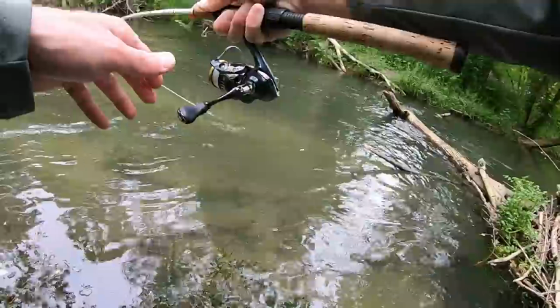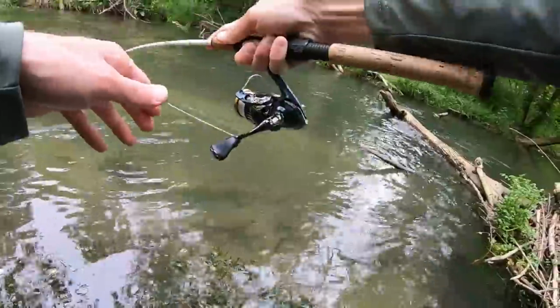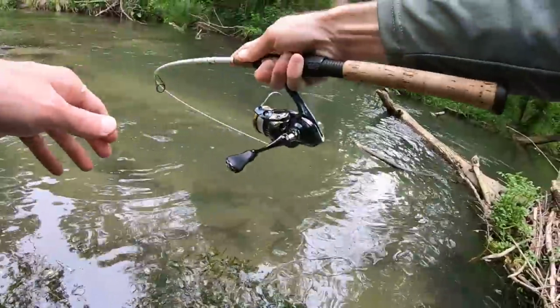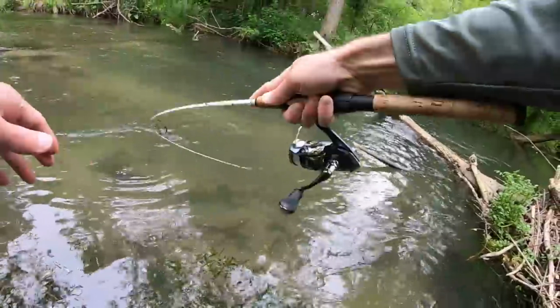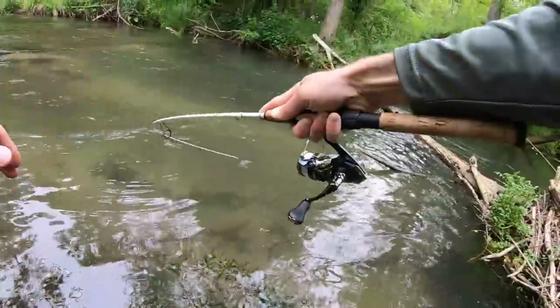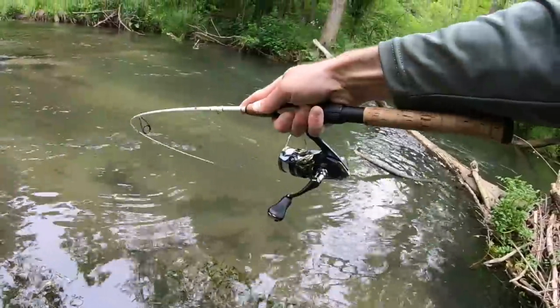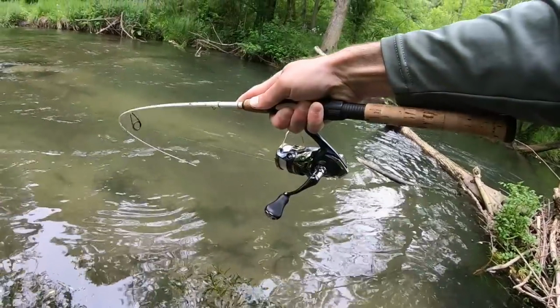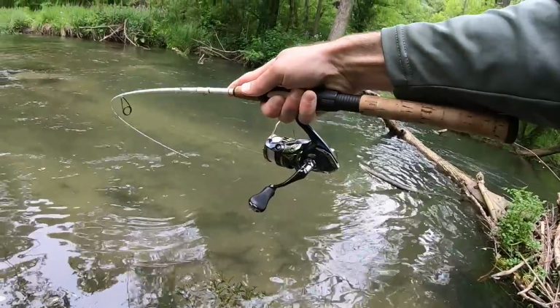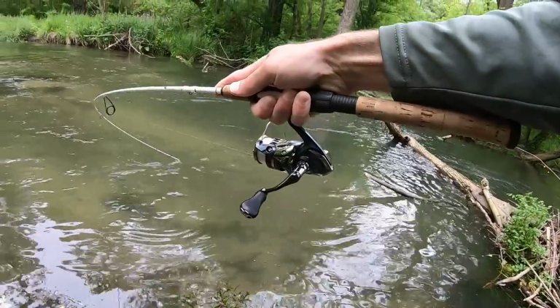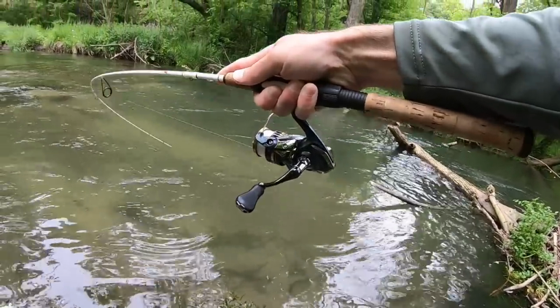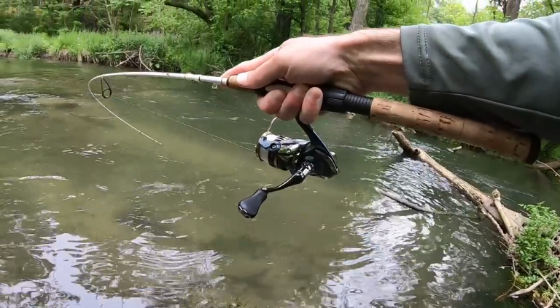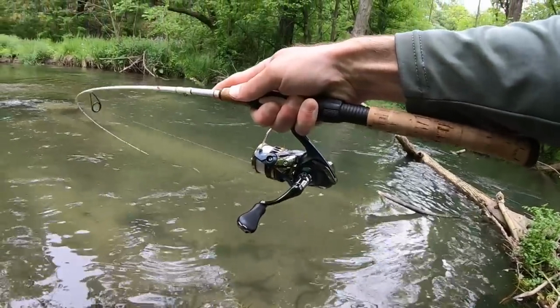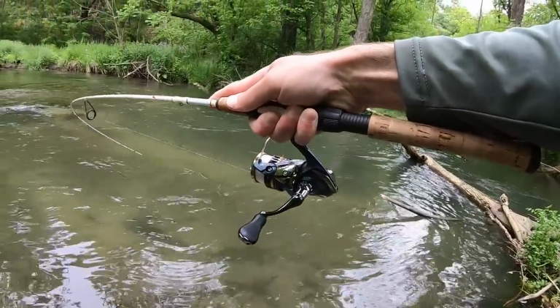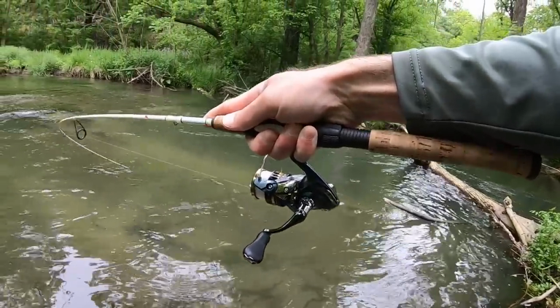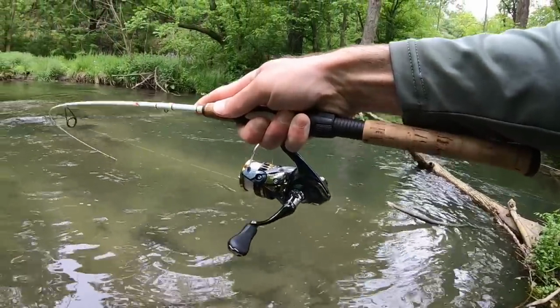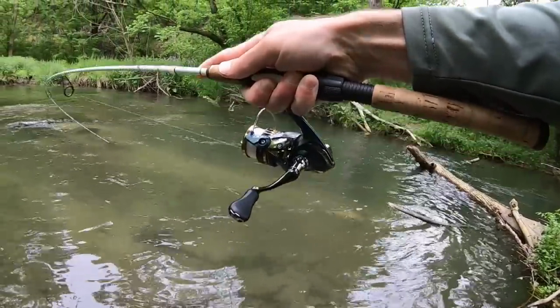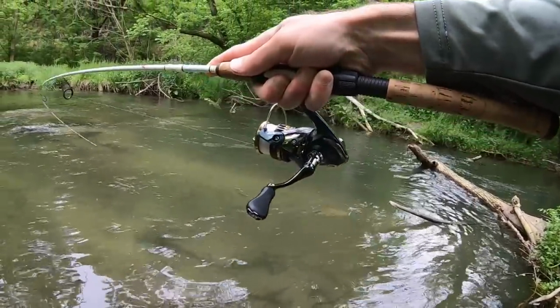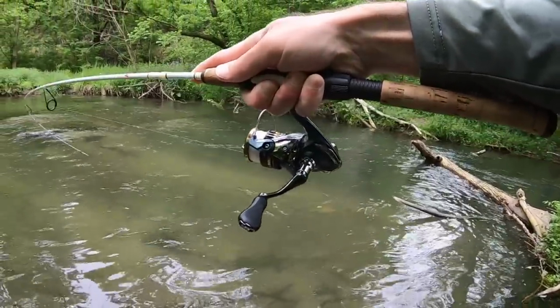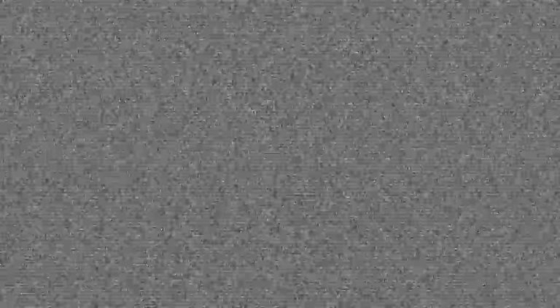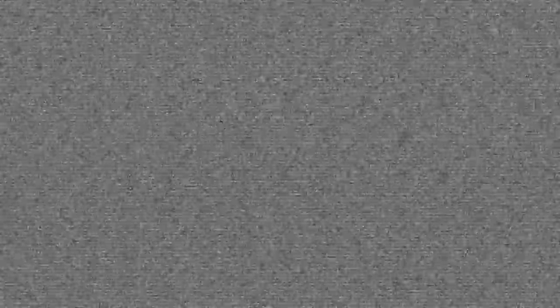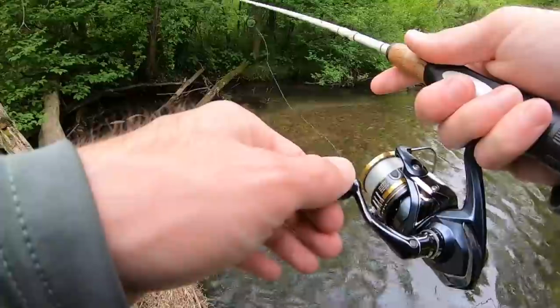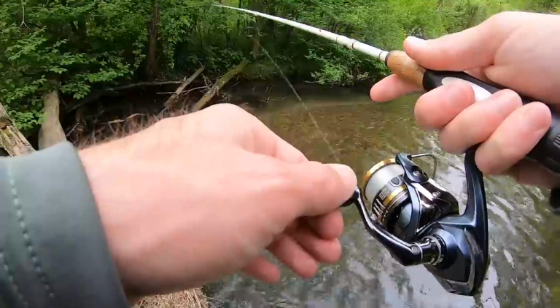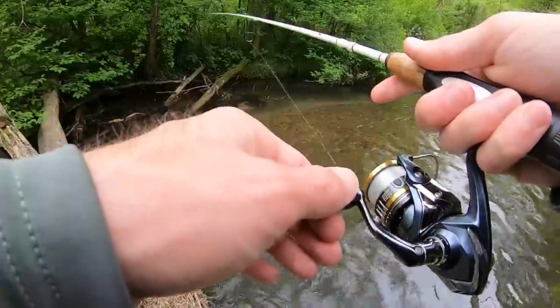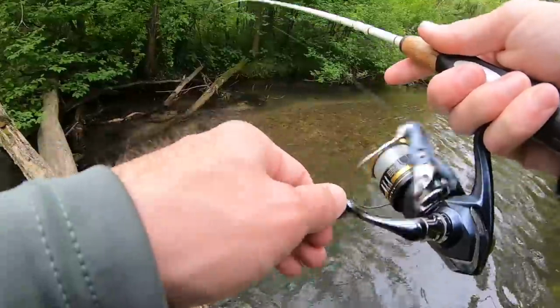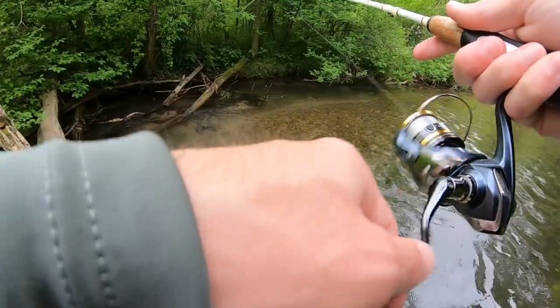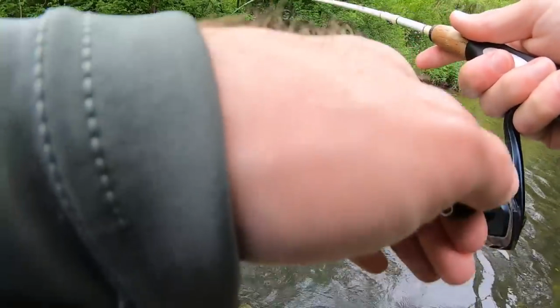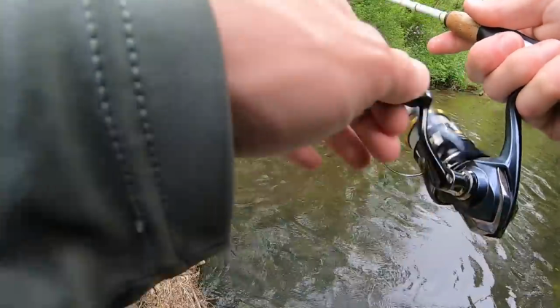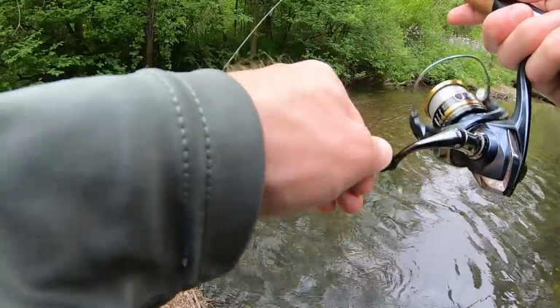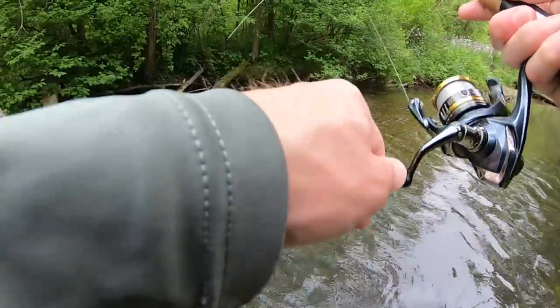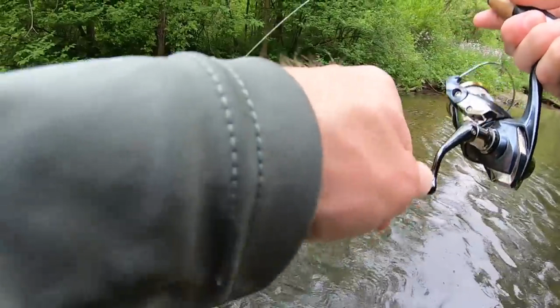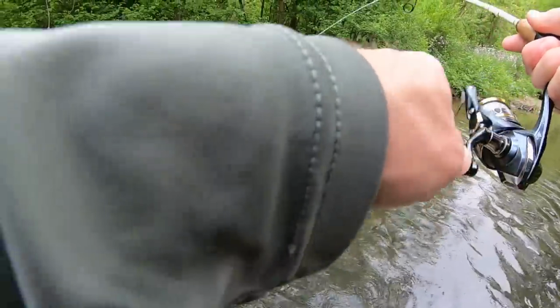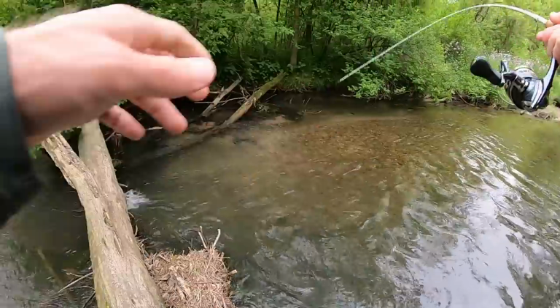Oh, it's a nice one. It's a real nice one. Fish on.